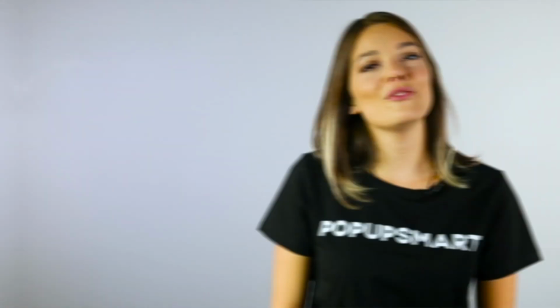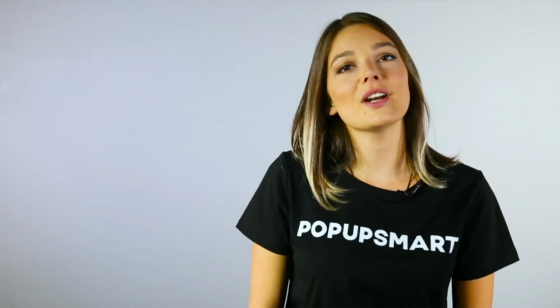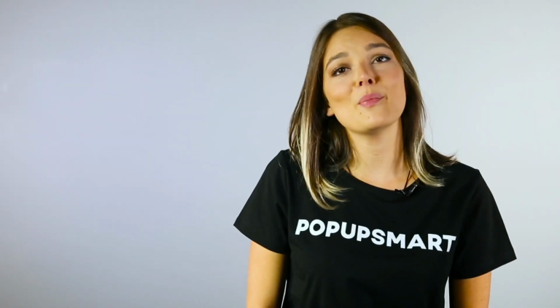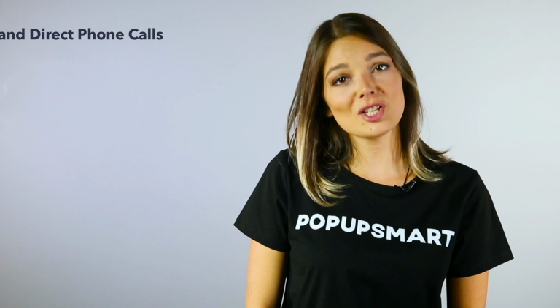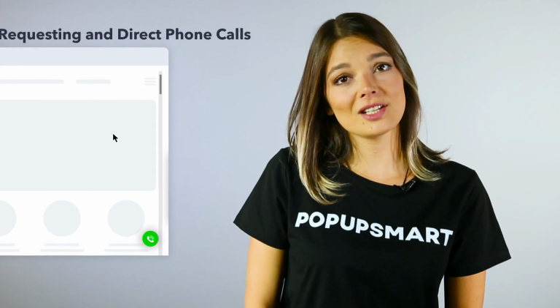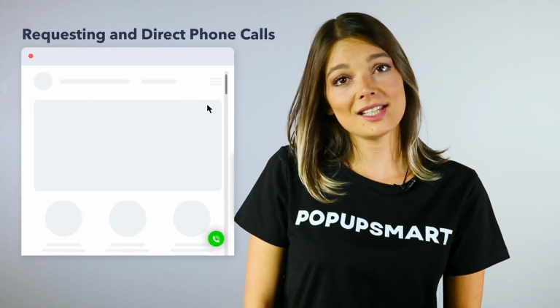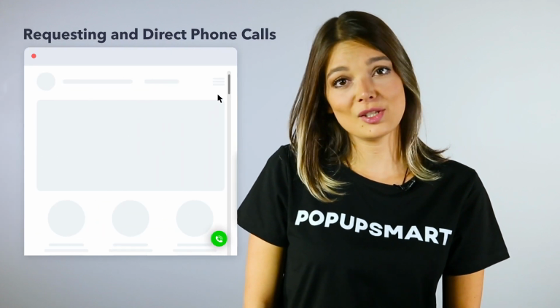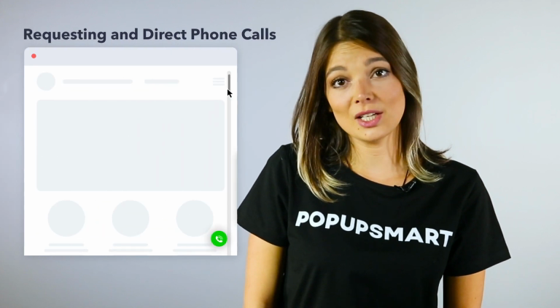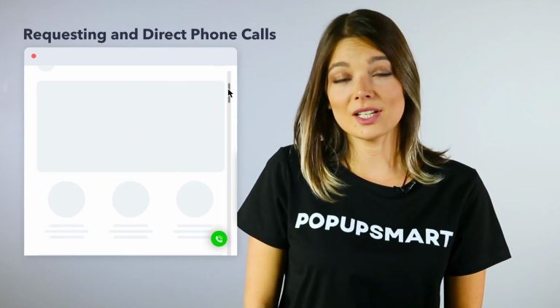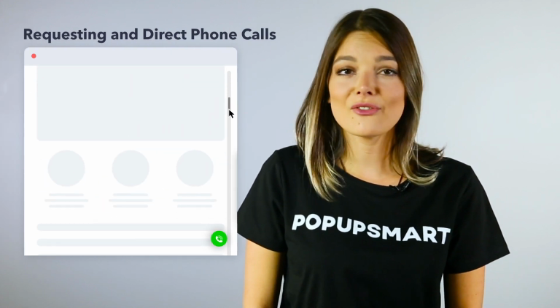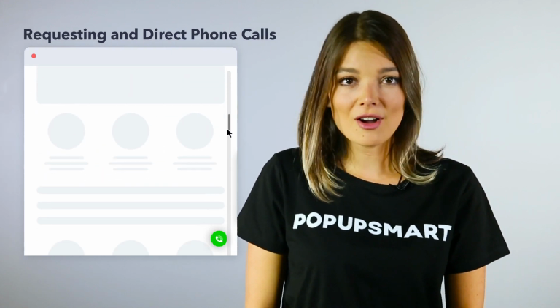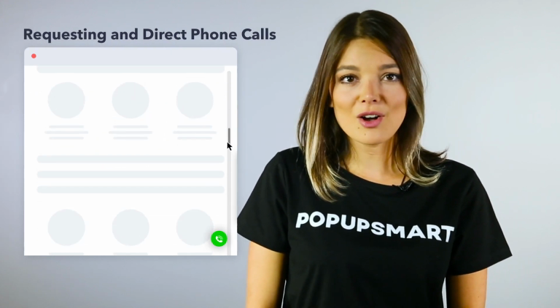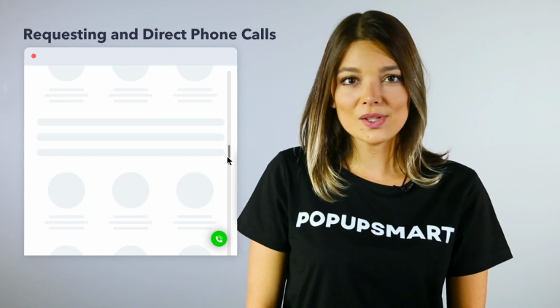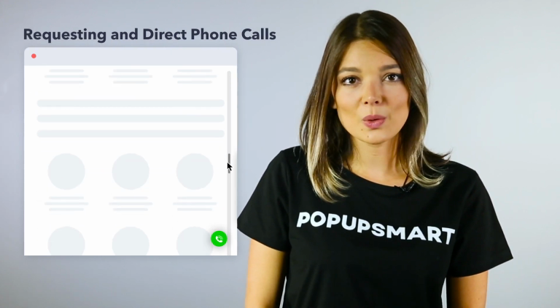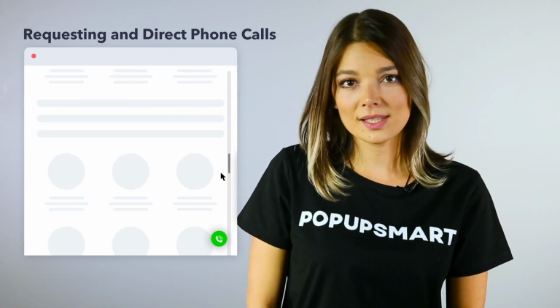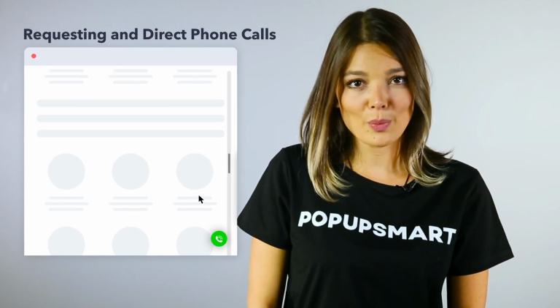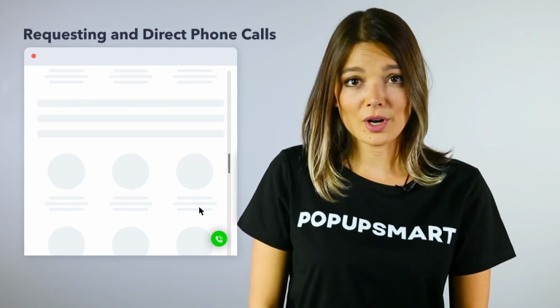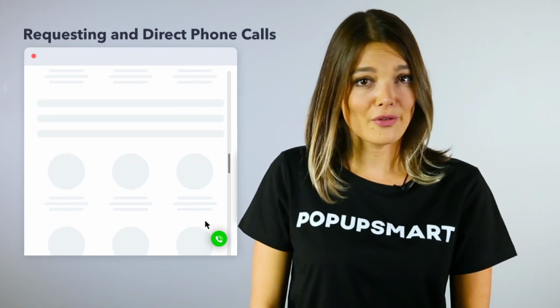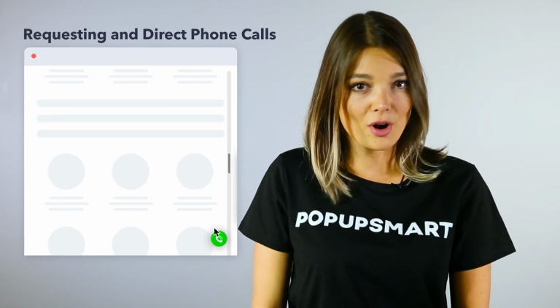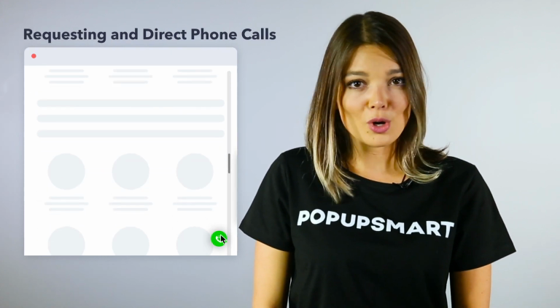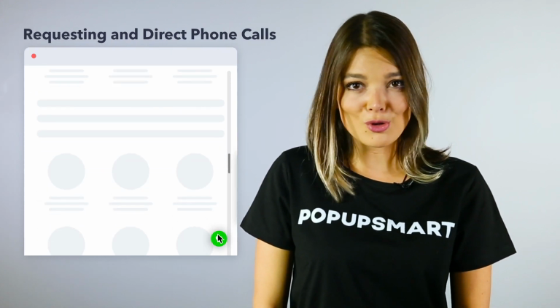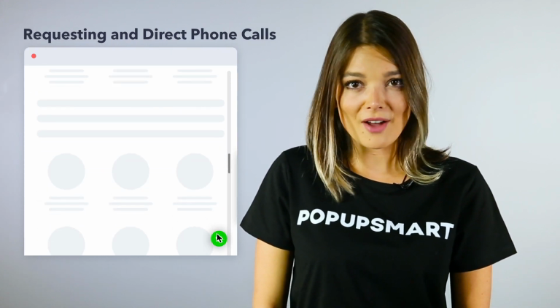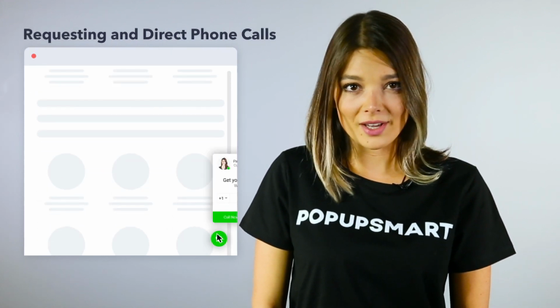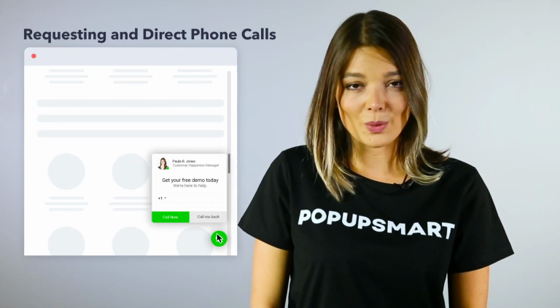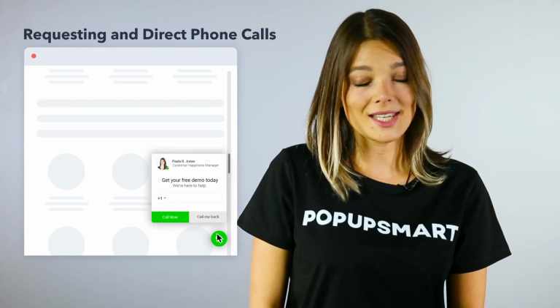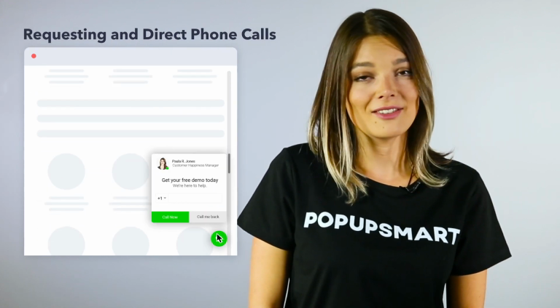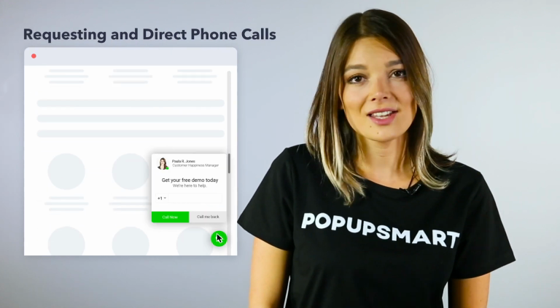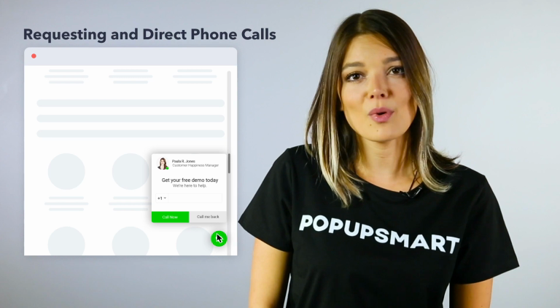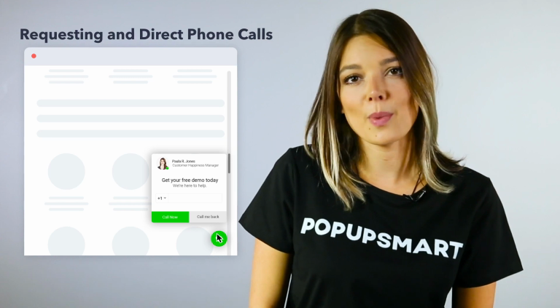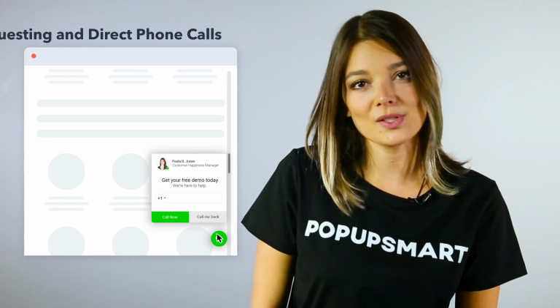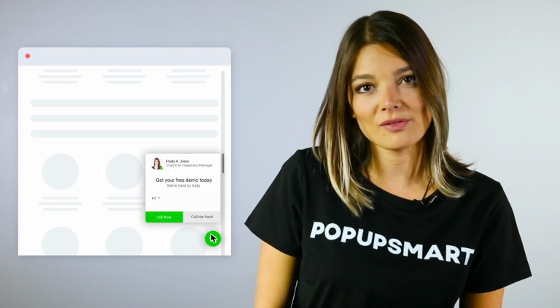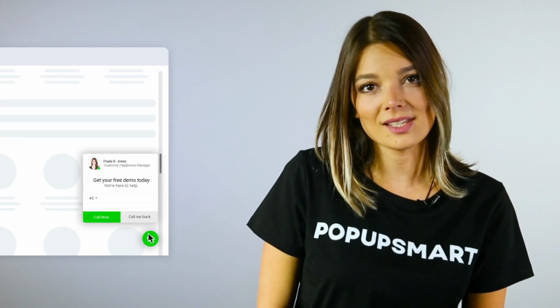If your ambition is to increase phone calls, we will support your phone call traffic with advanced popup services.